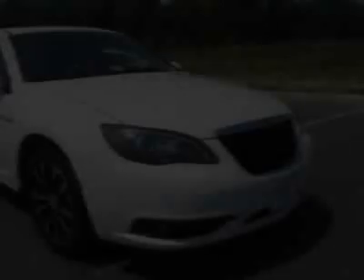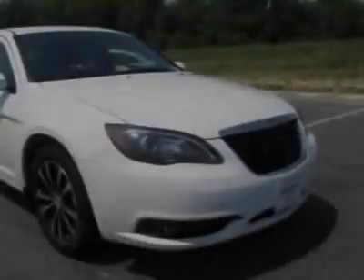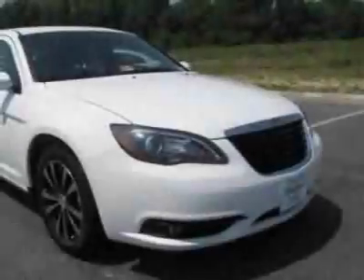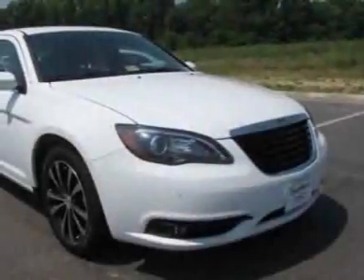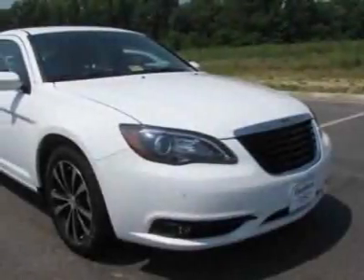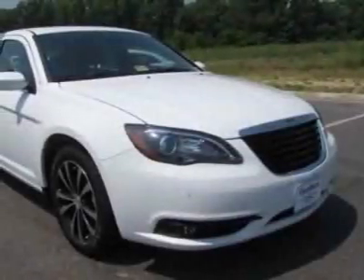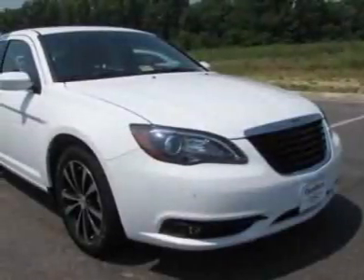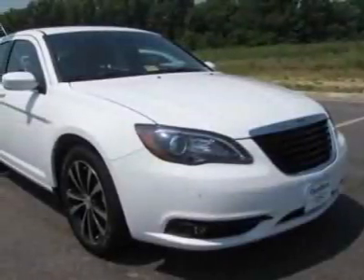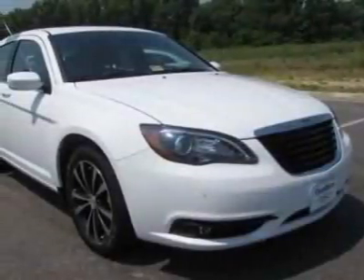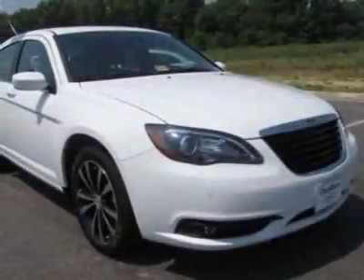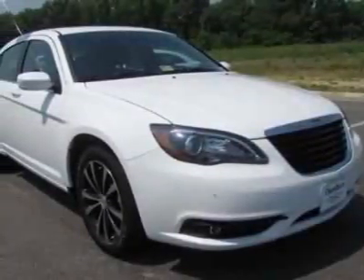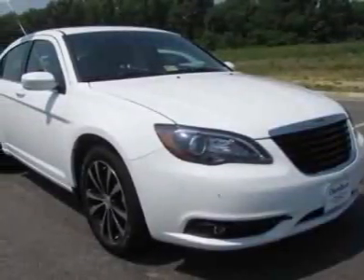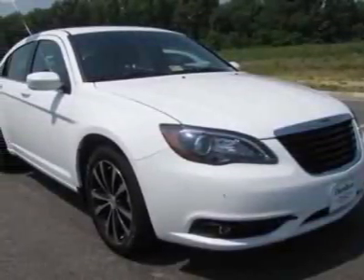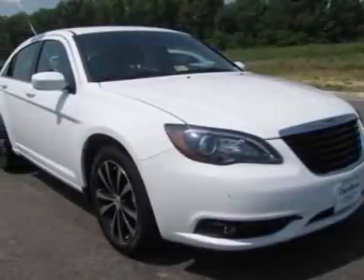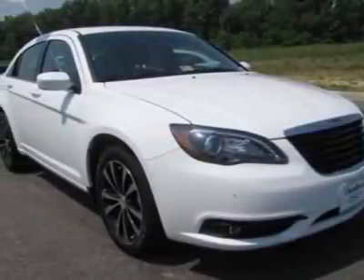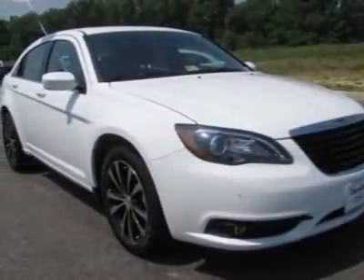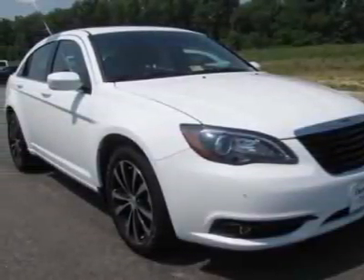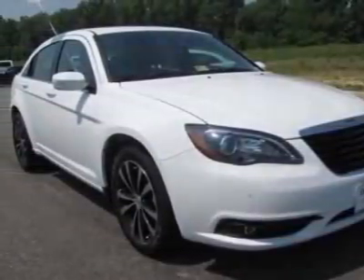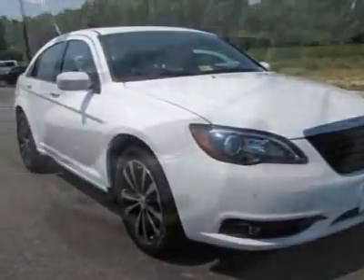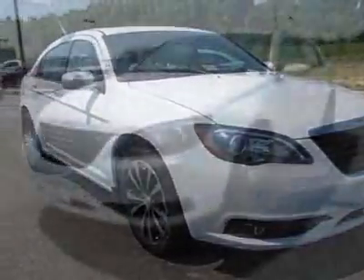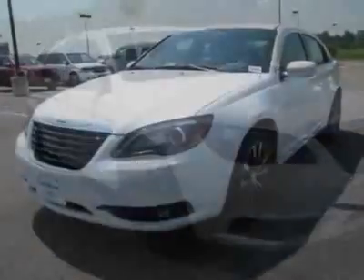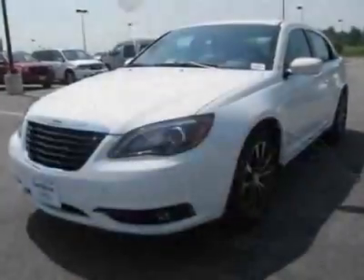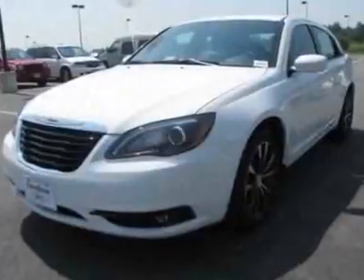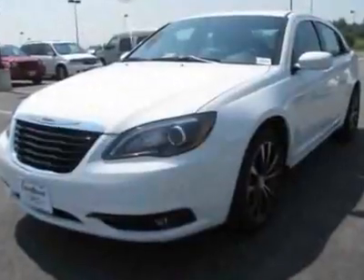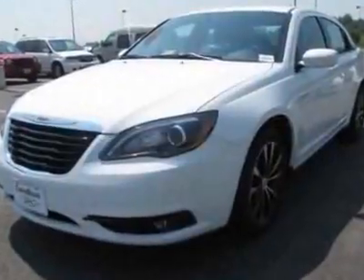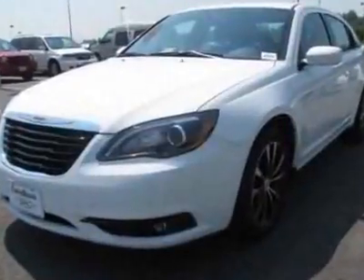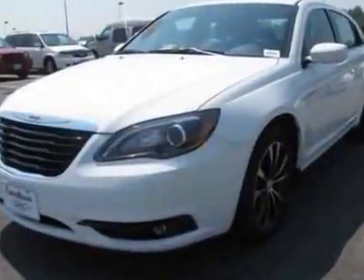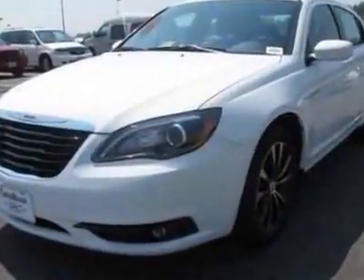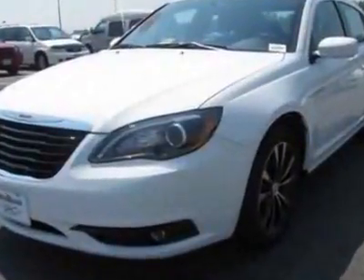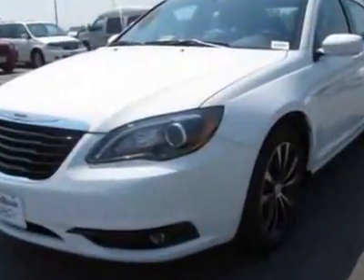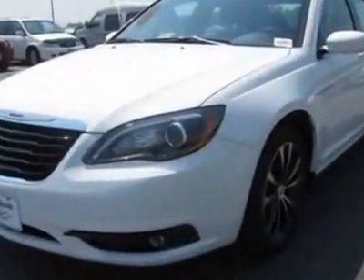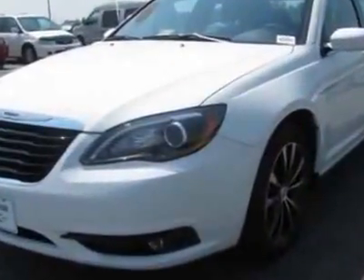Look at this new 2011 Chrysler 200. For your protection, this vehicle has a full factory warranty.